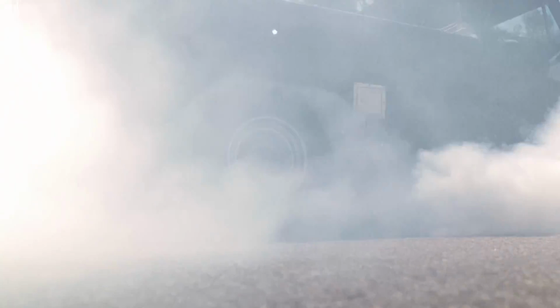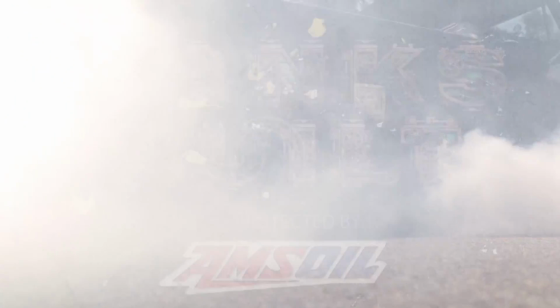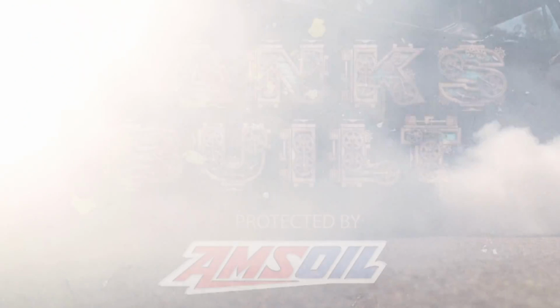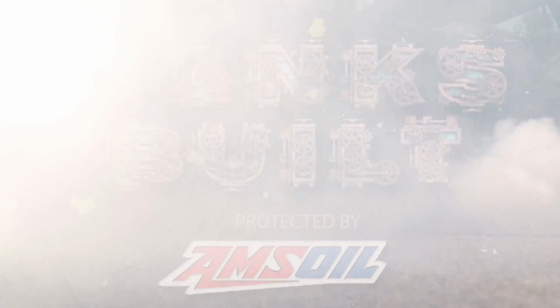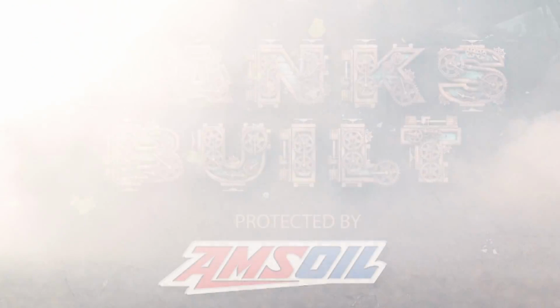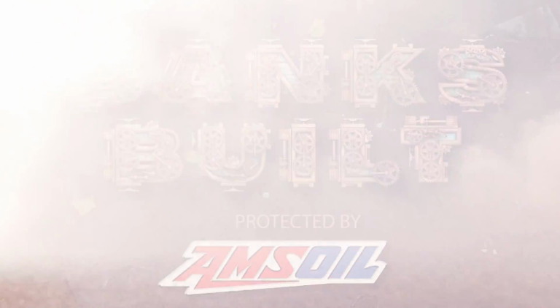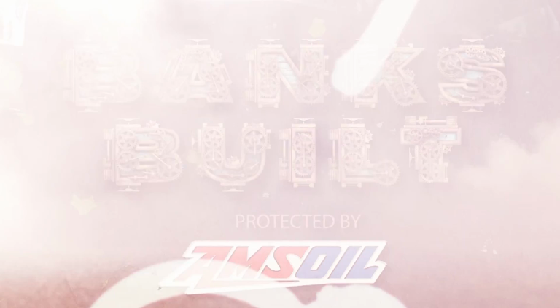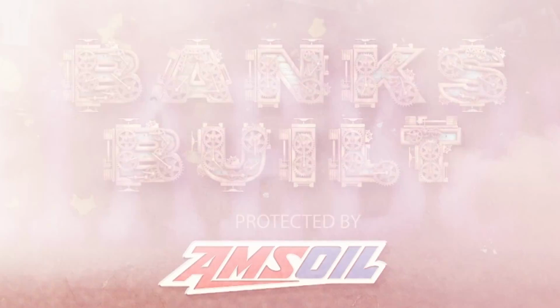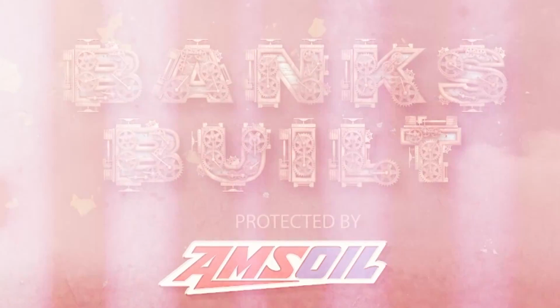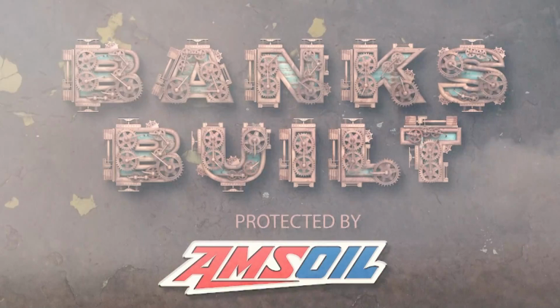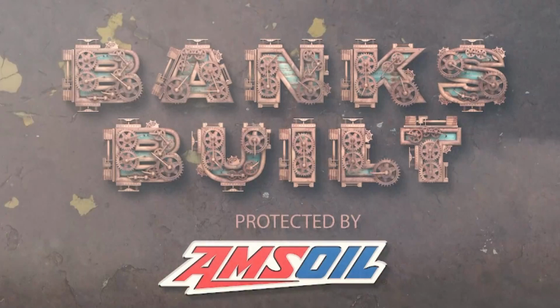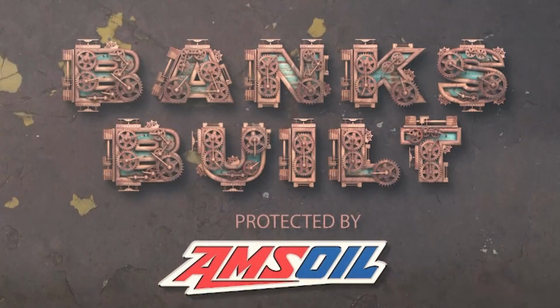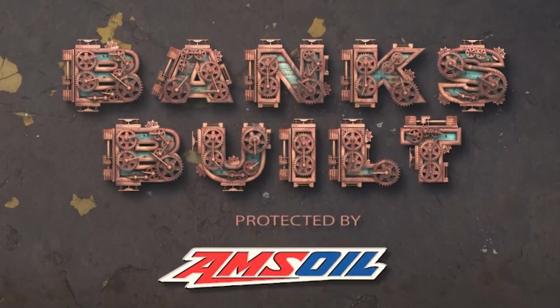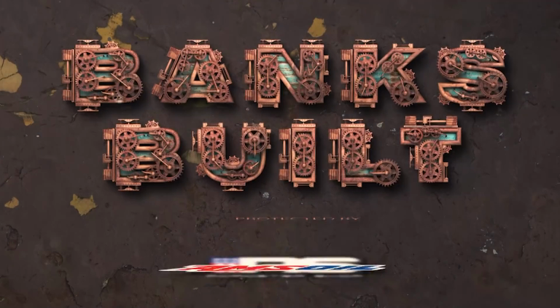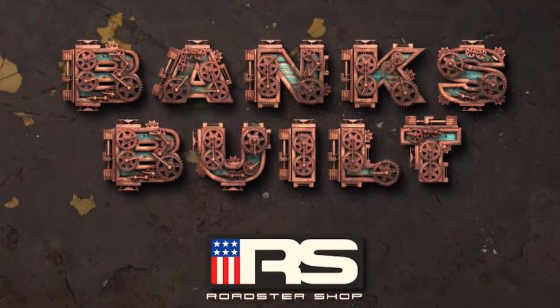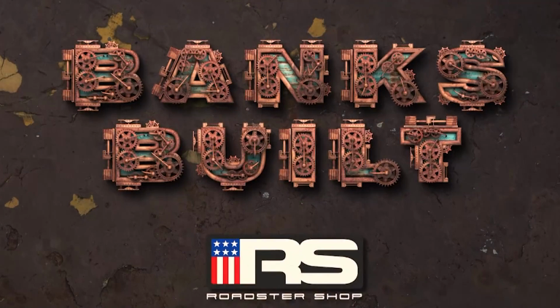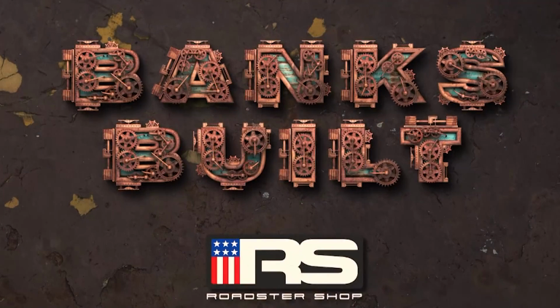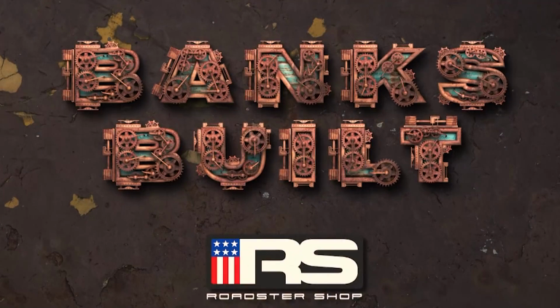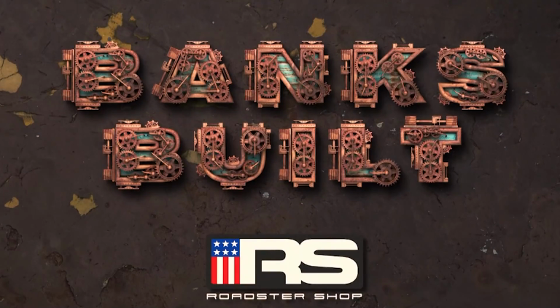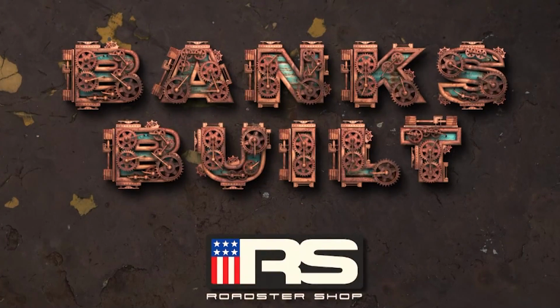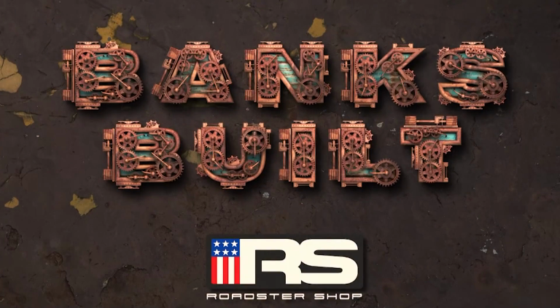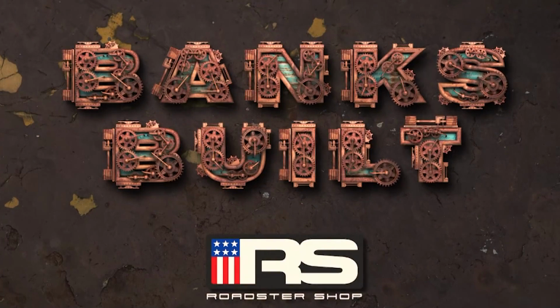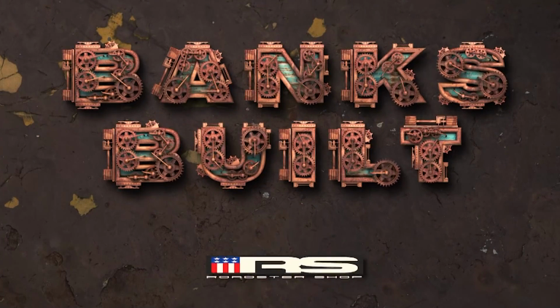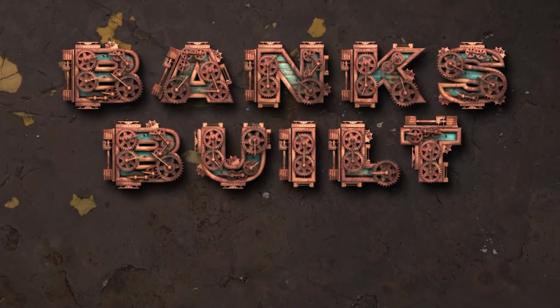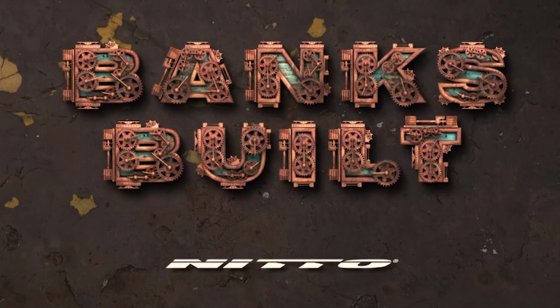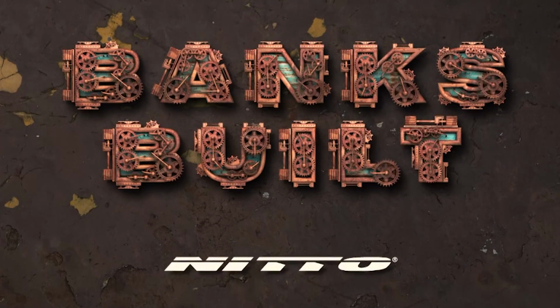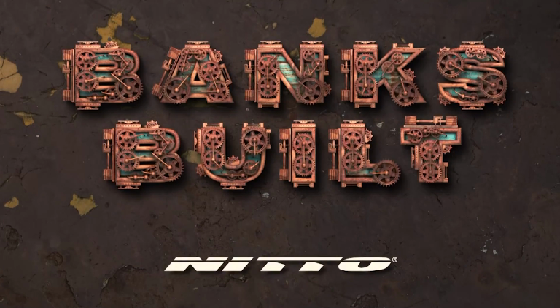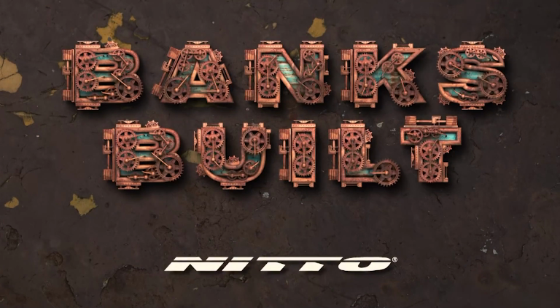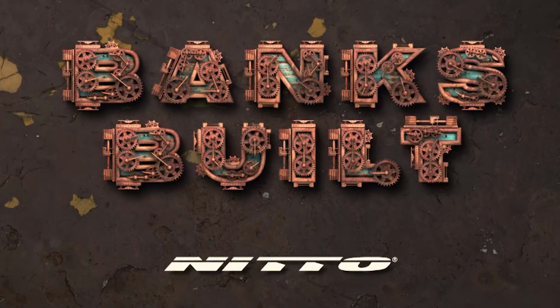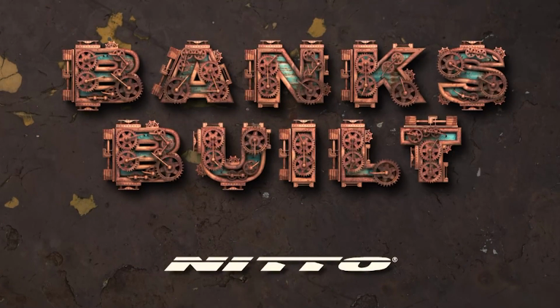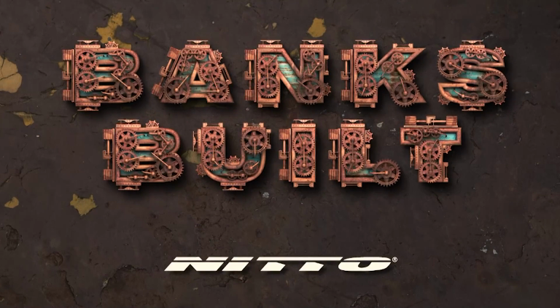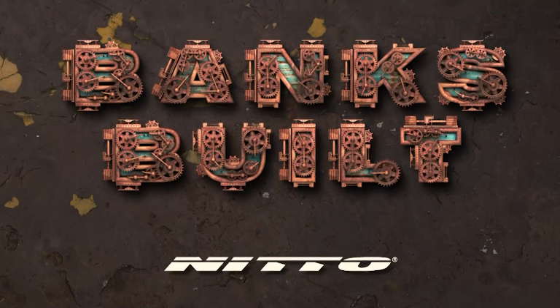Banks Built. Protected by Amzor. With support from Roadster Shop and Nitto.